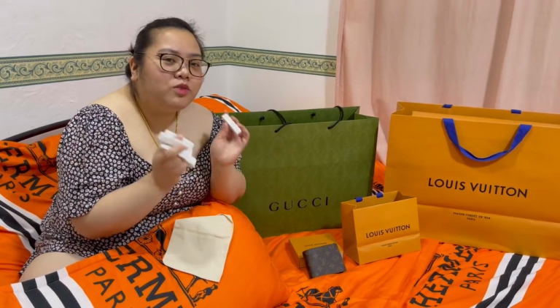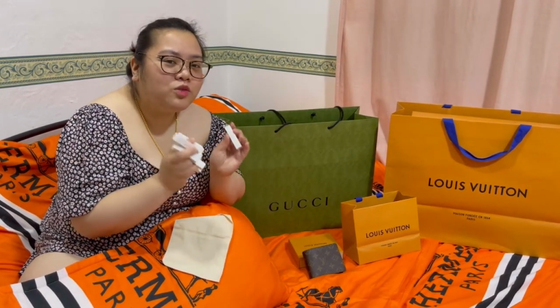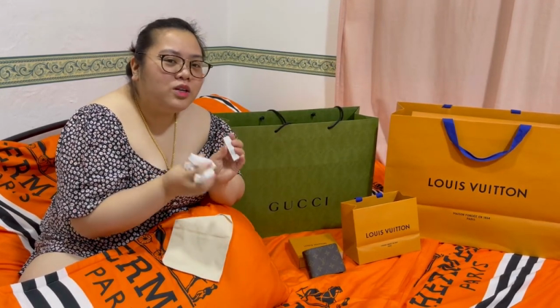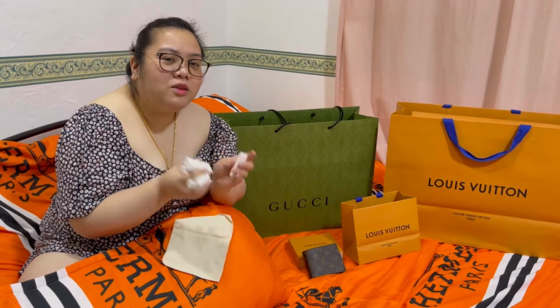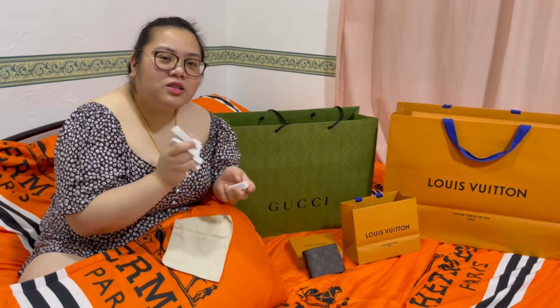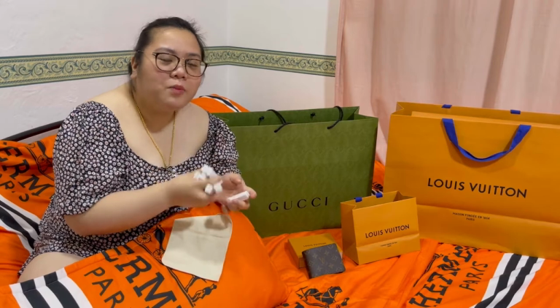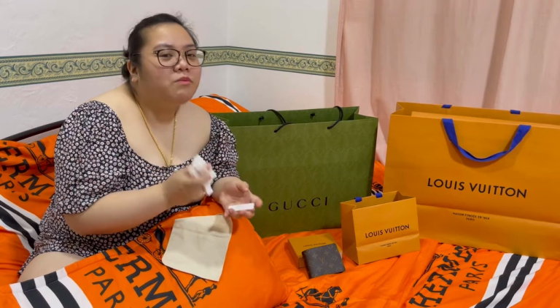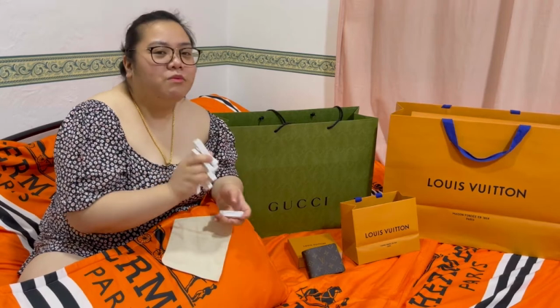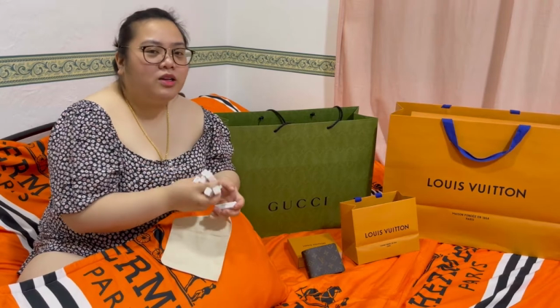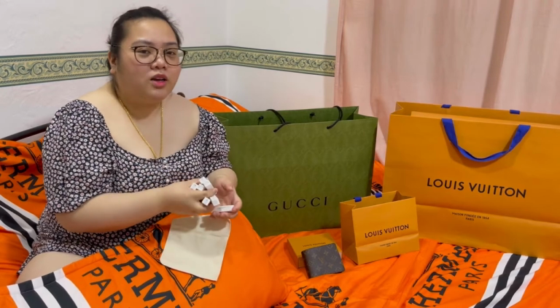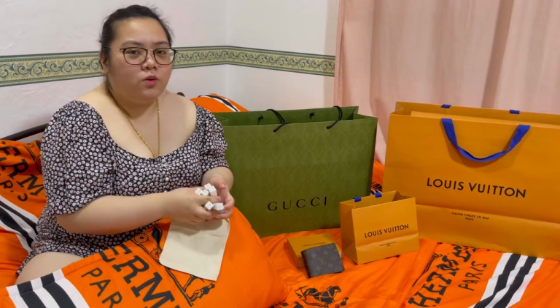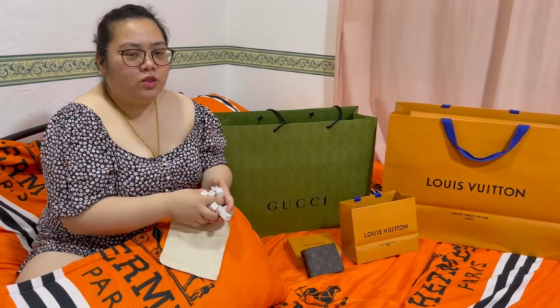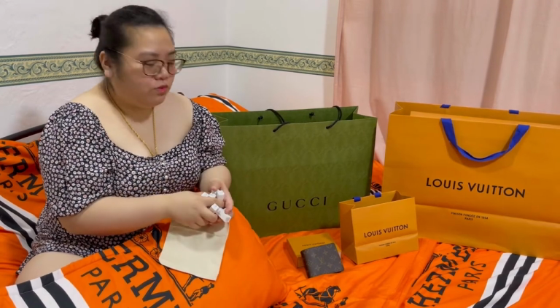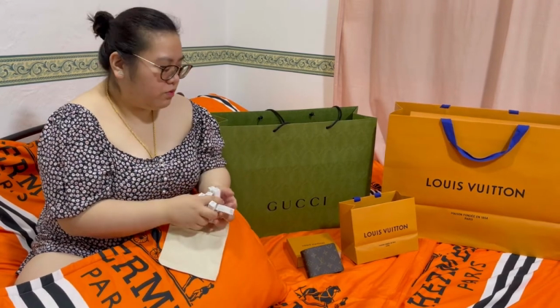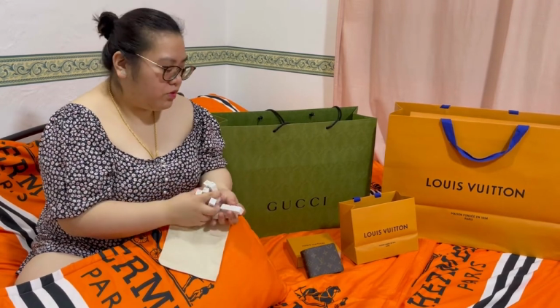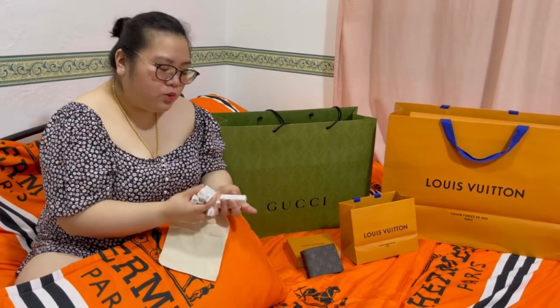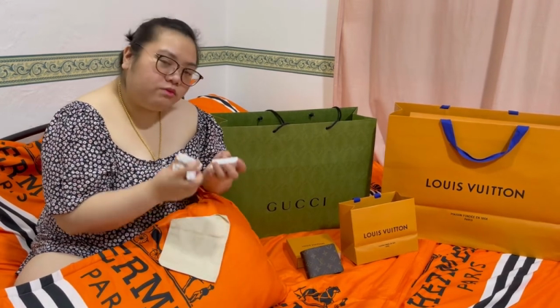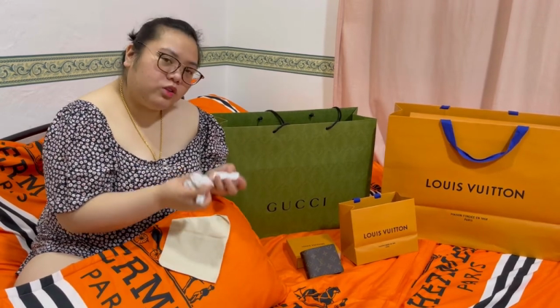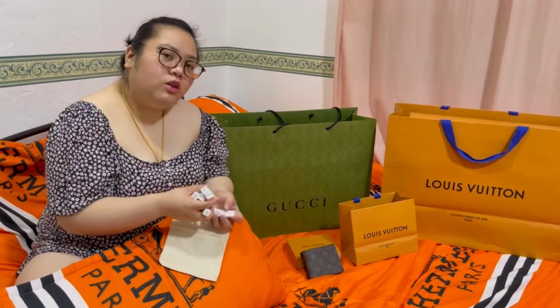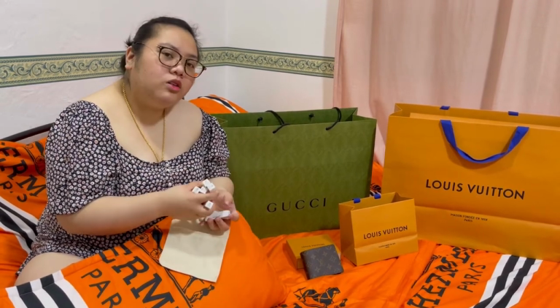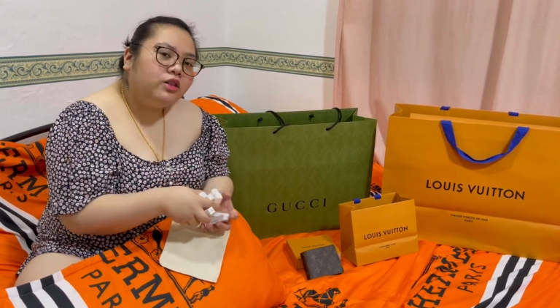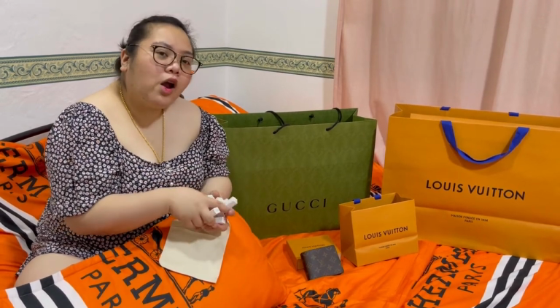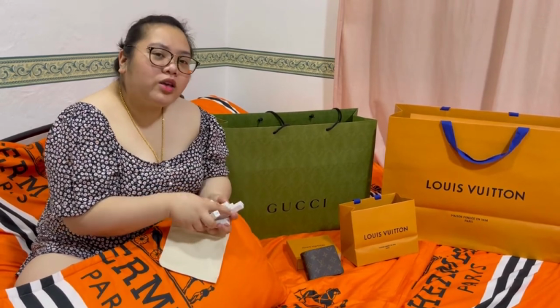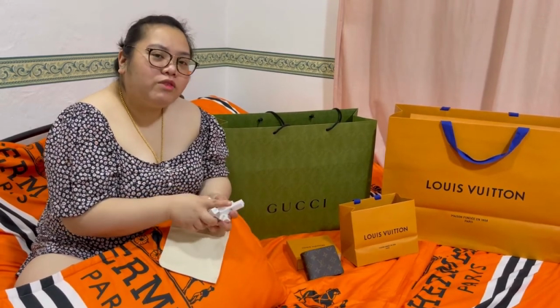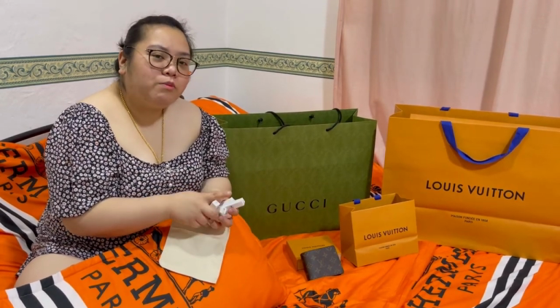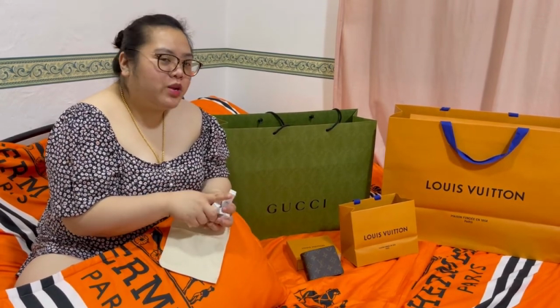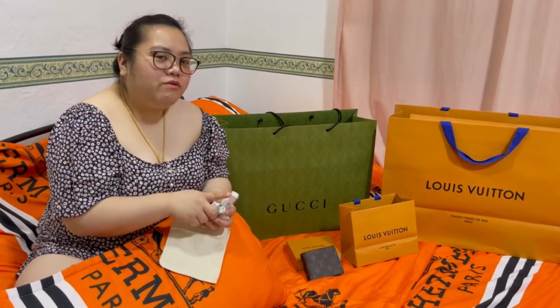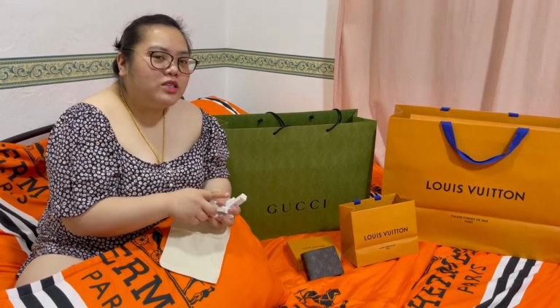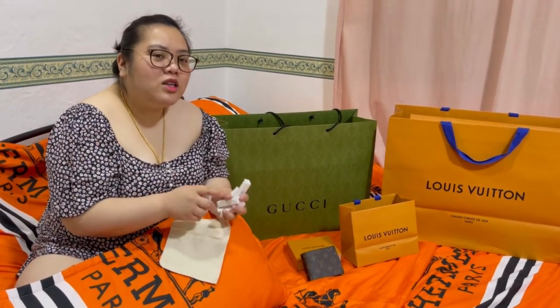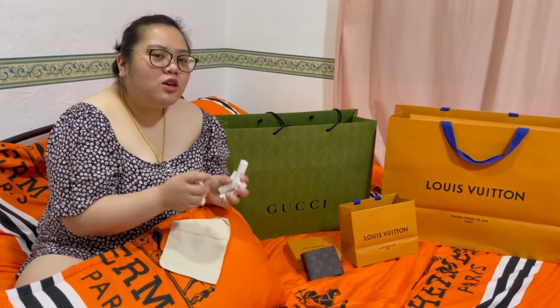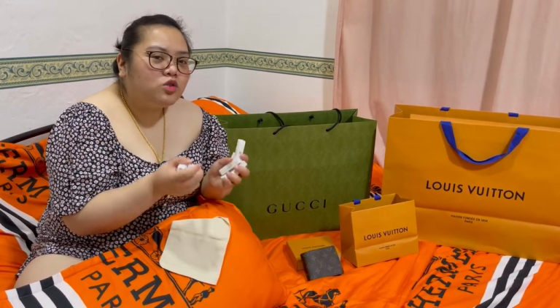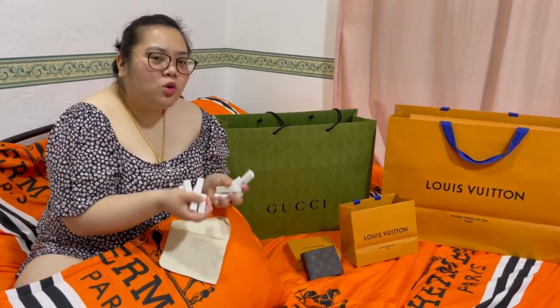Usually, basta pag-gibili kayo, they are giving babies — samplers.